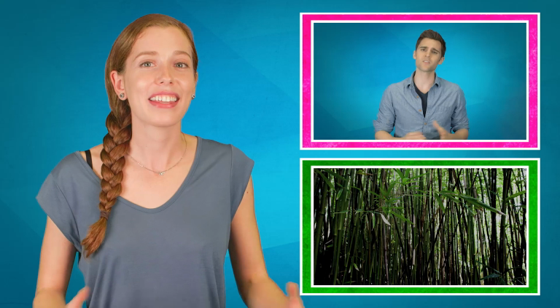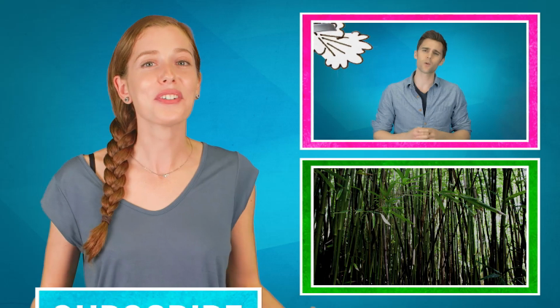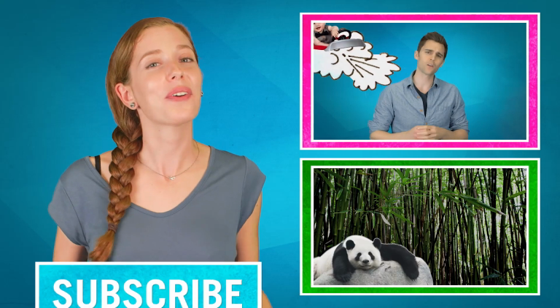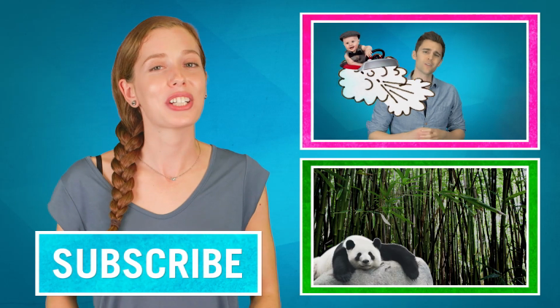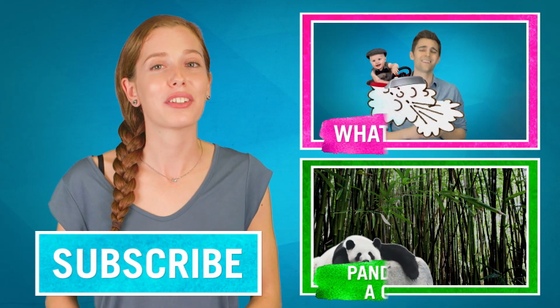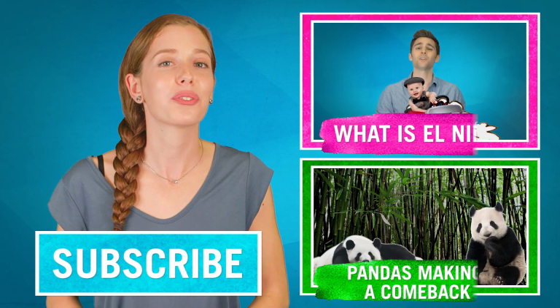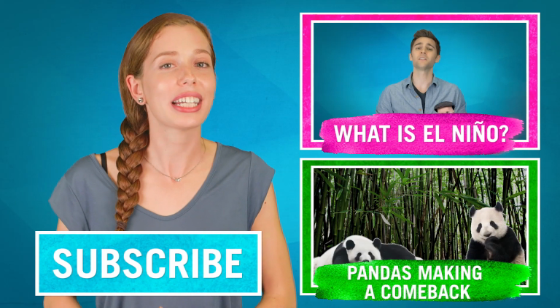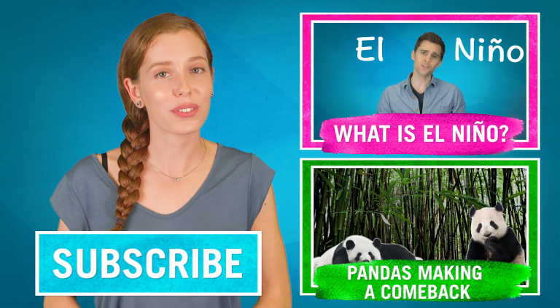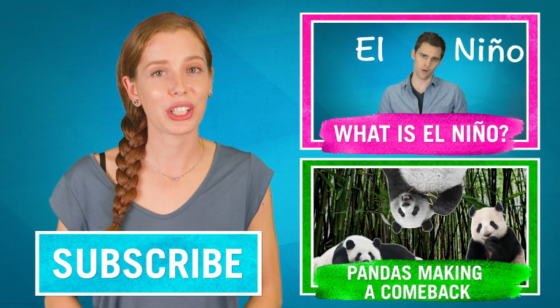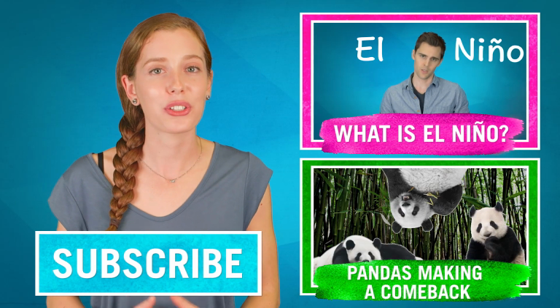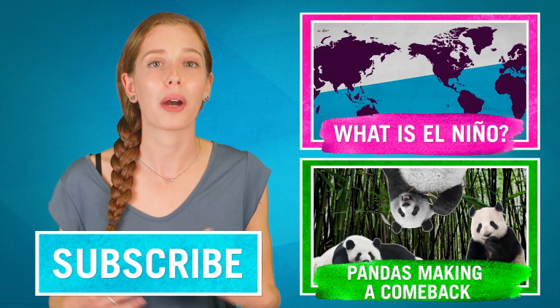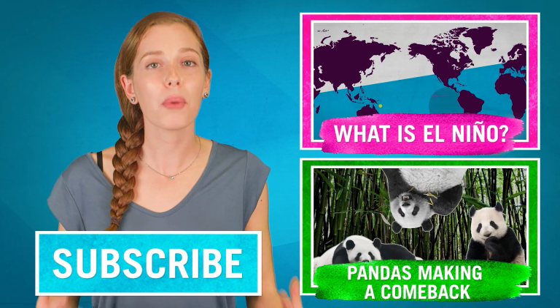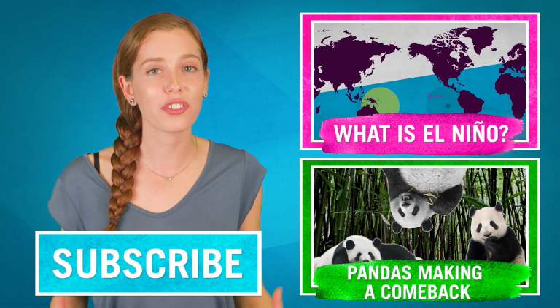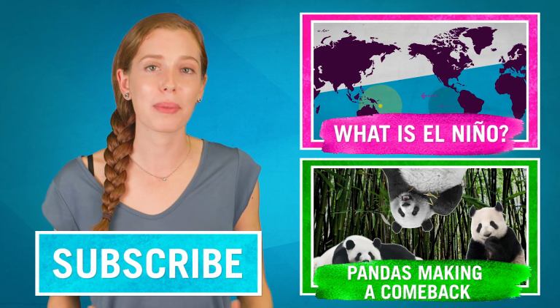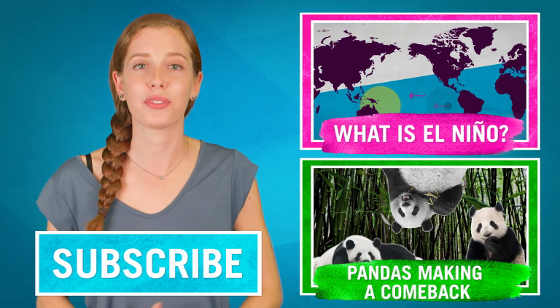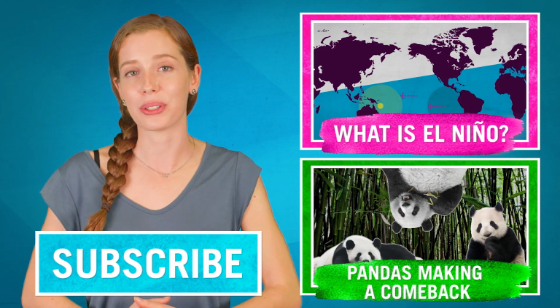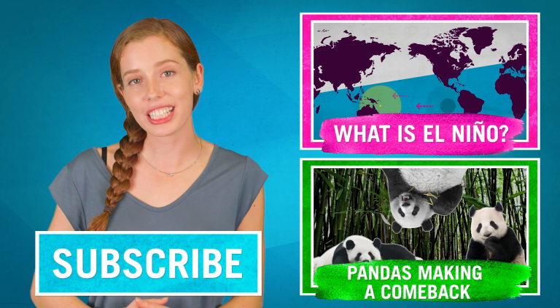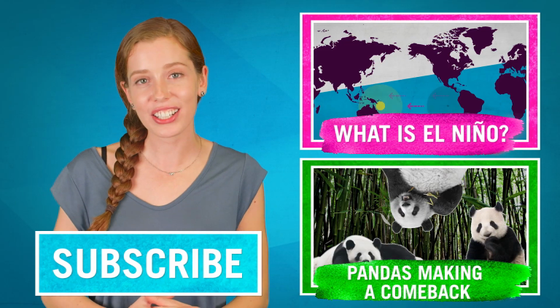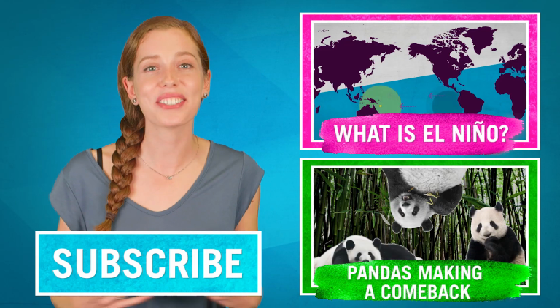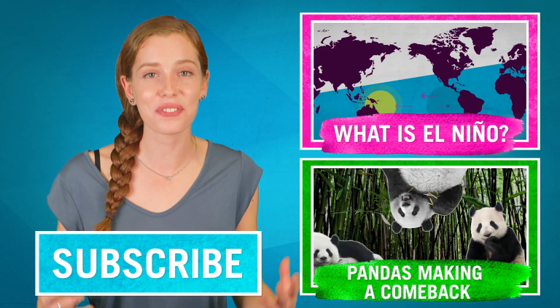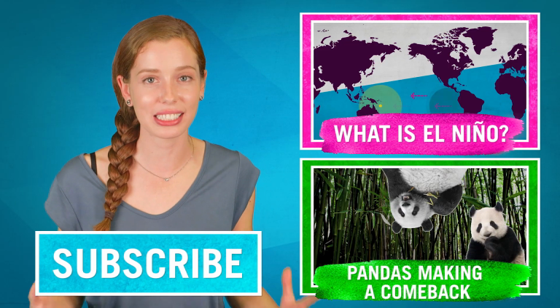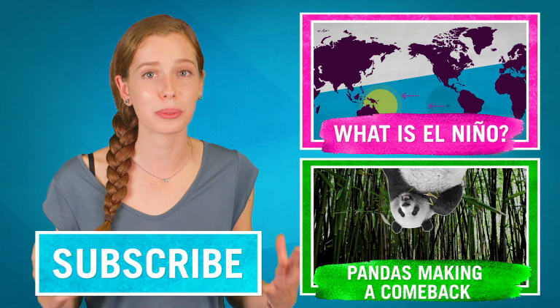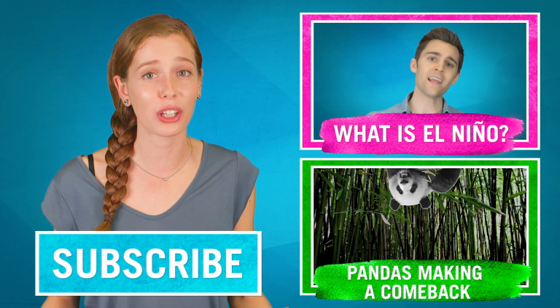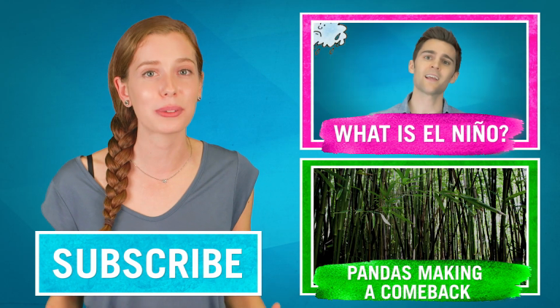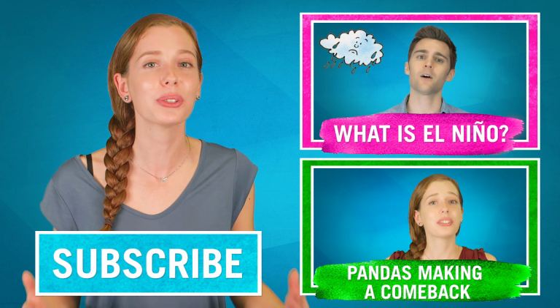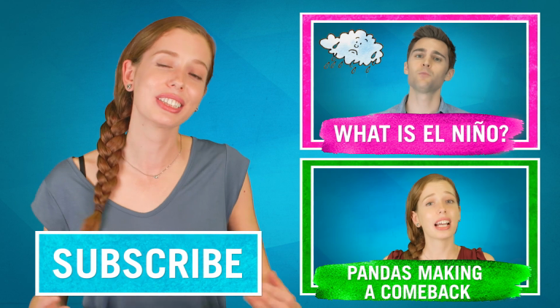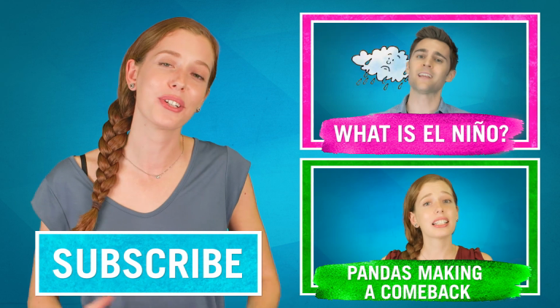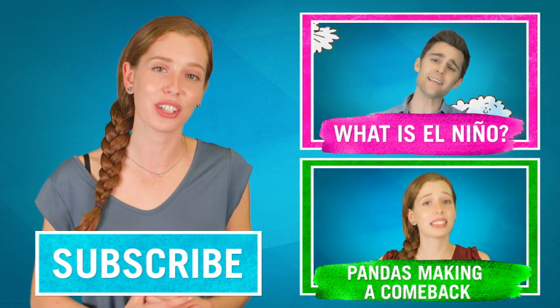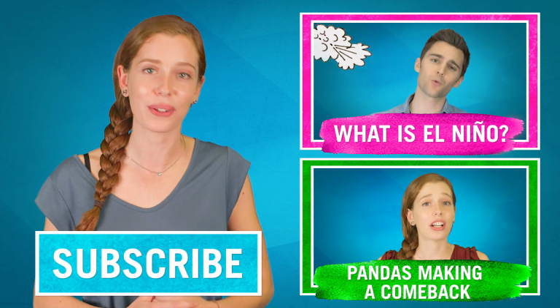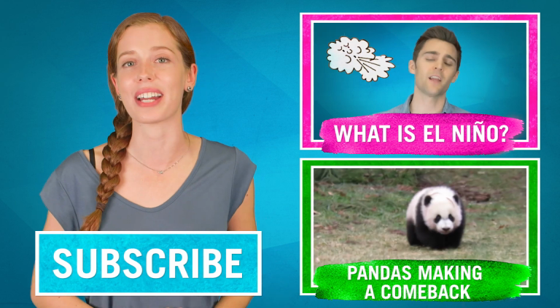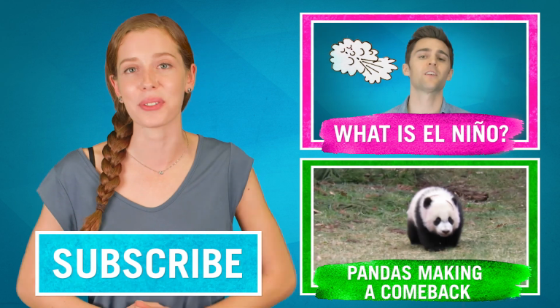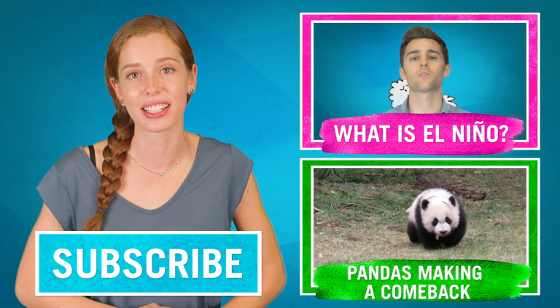Thank you for watching and if you like this video, check out more Fab Lab videos here and don't forget to subscribe so you can see new videos every week.